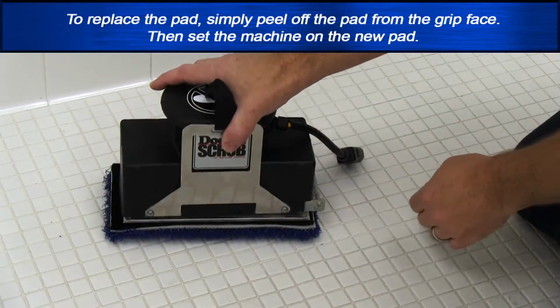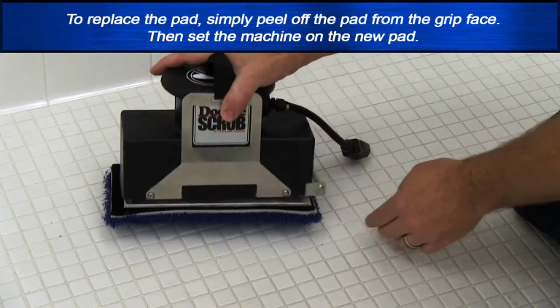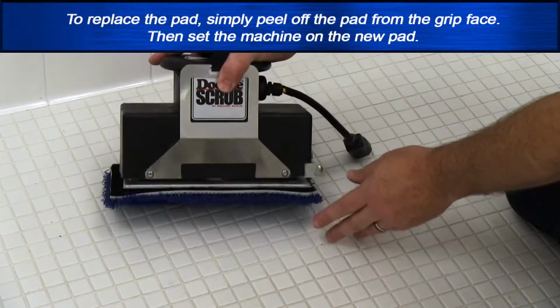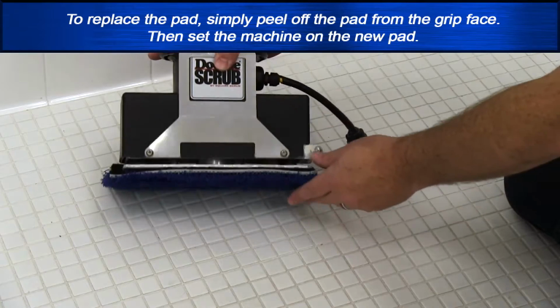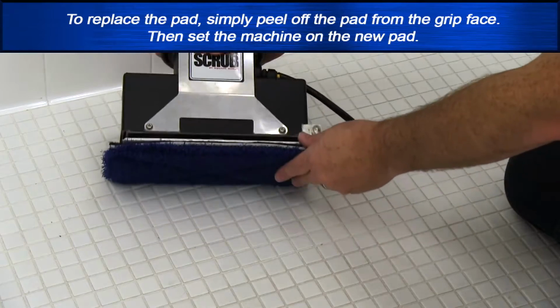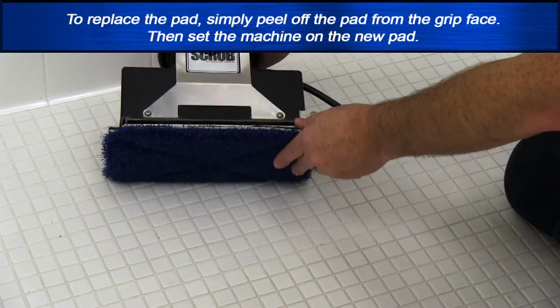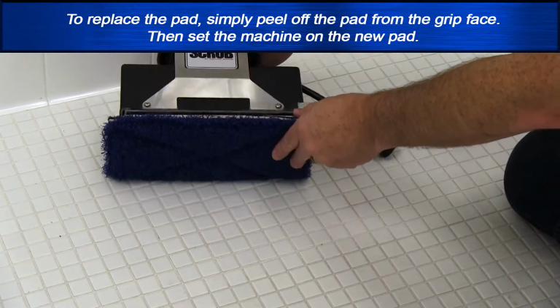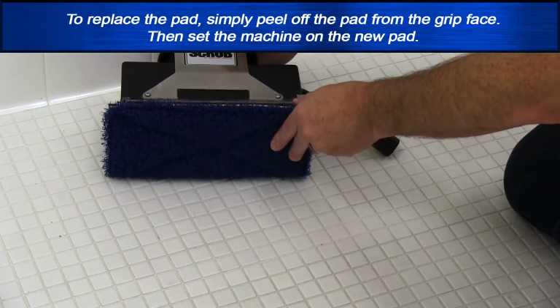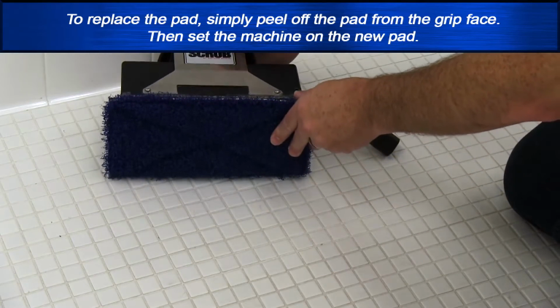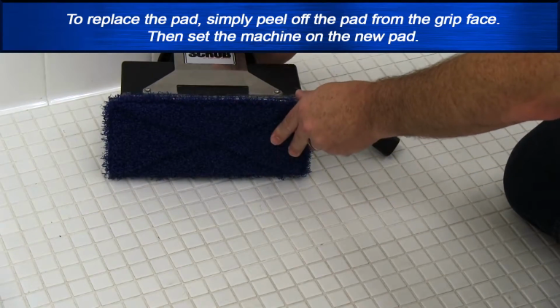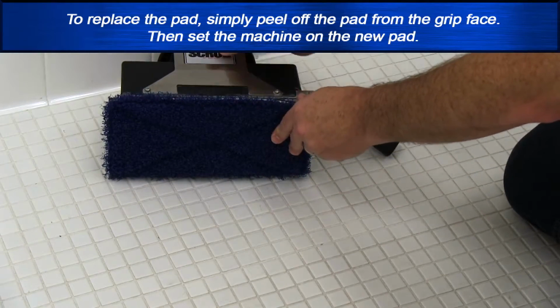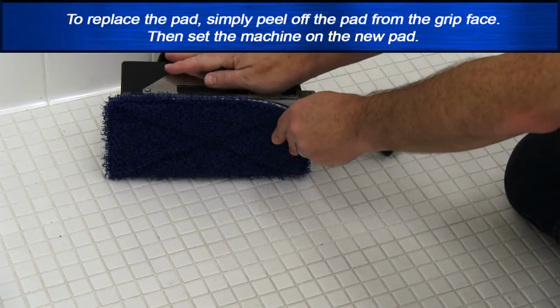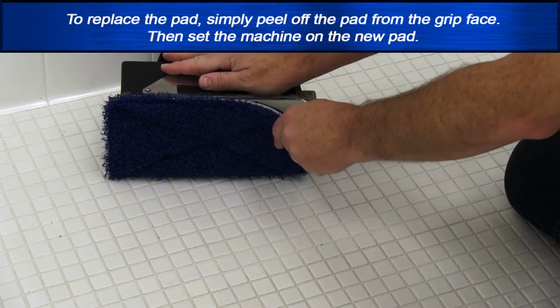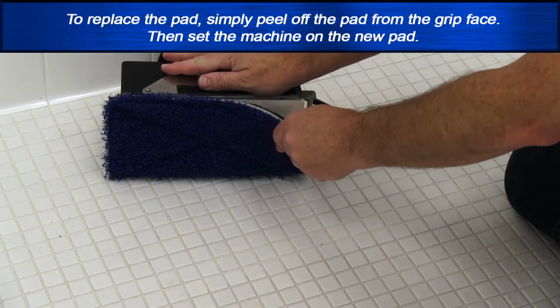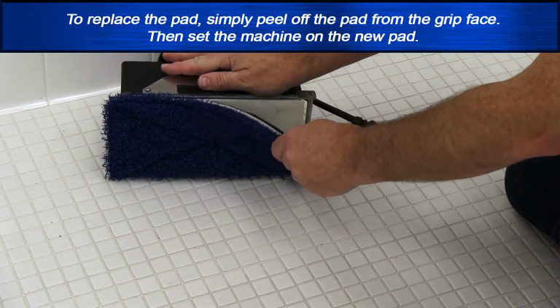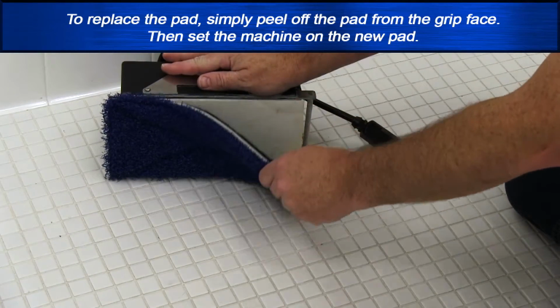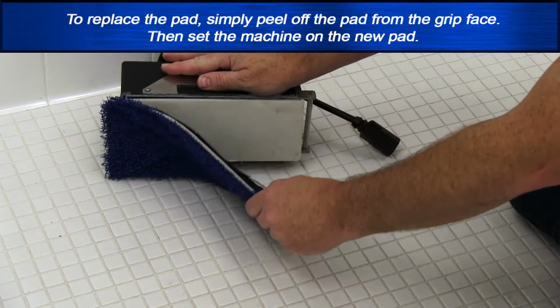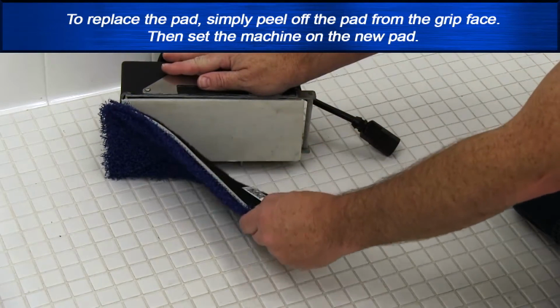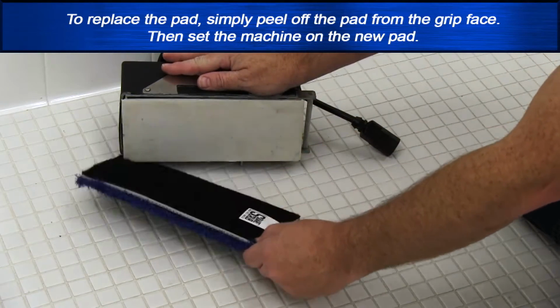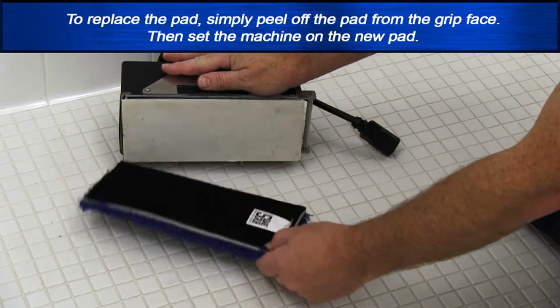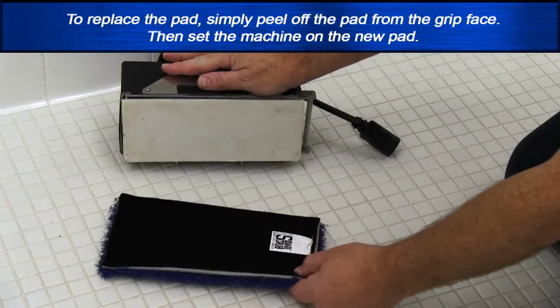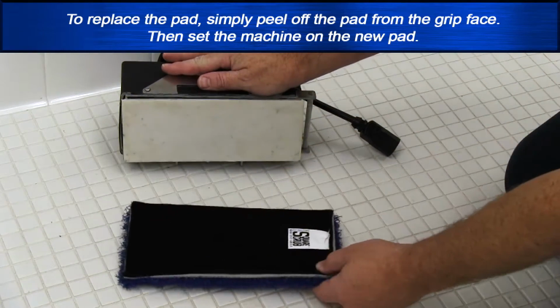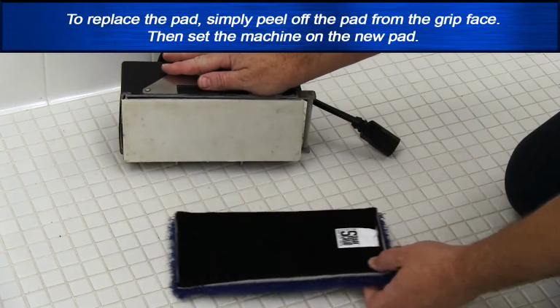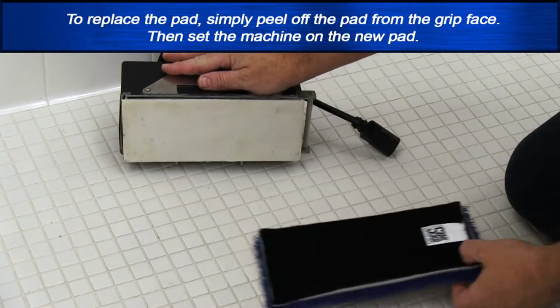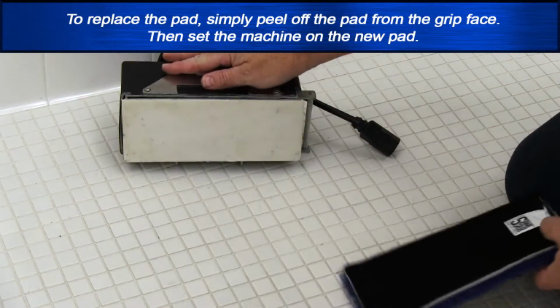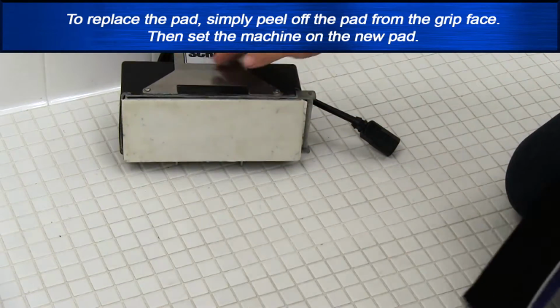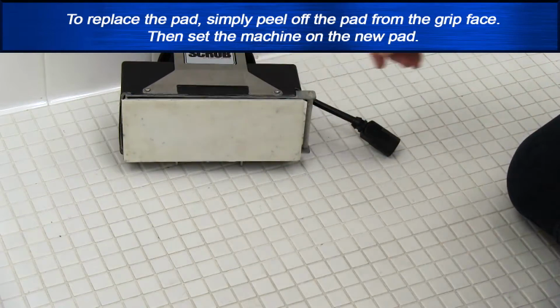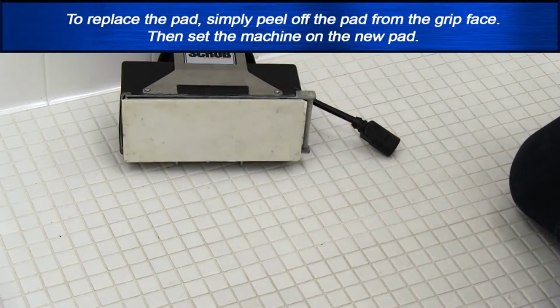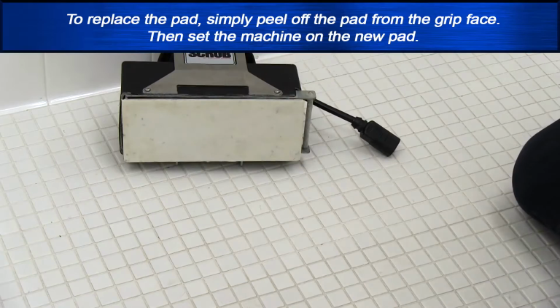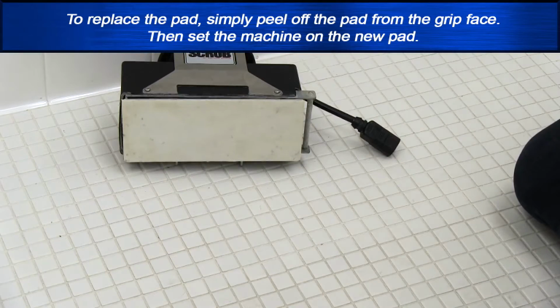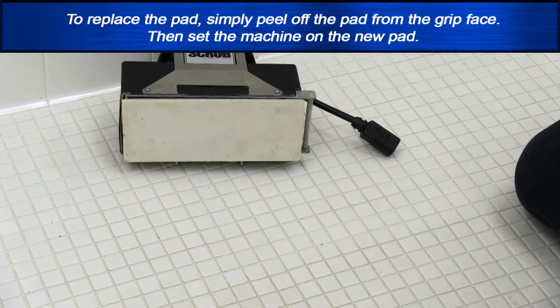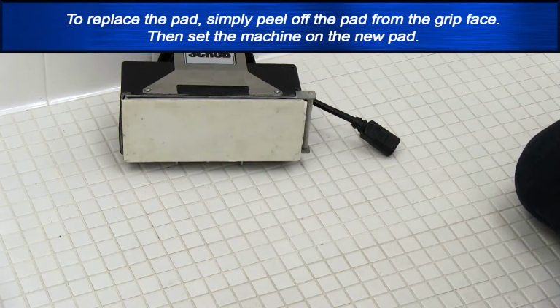To replace the pad, simply peel off the pad from the grip face, then set the machine on the new pad.